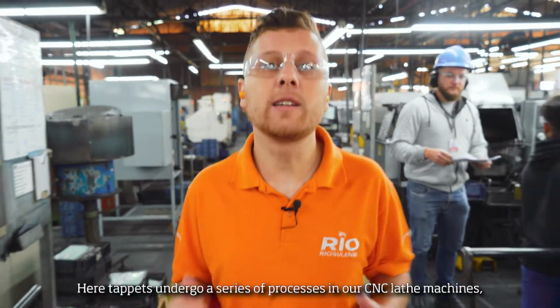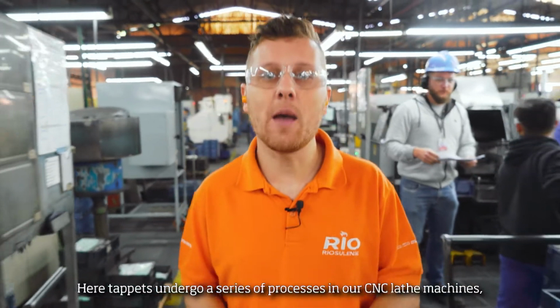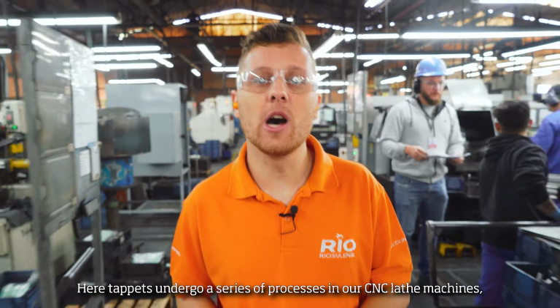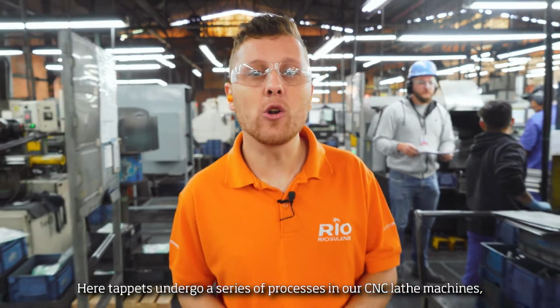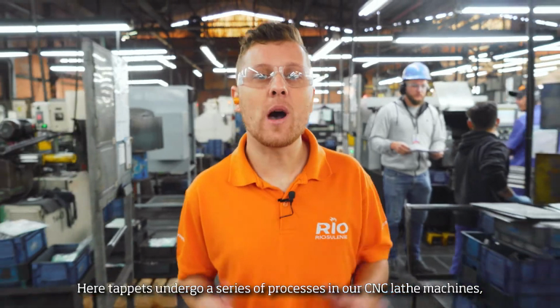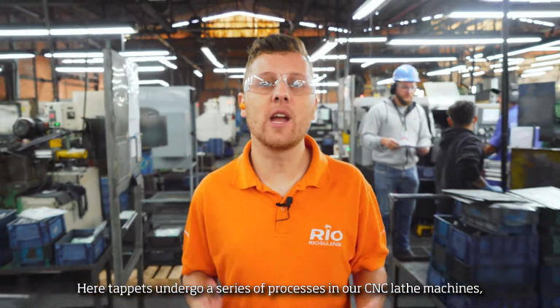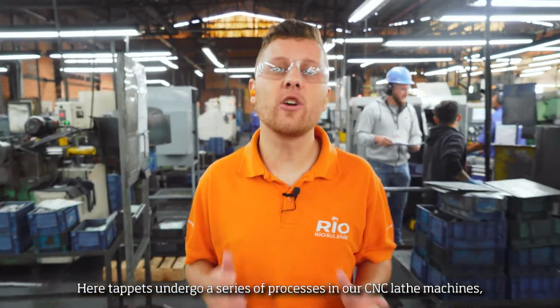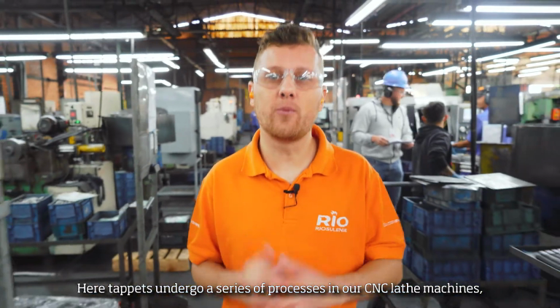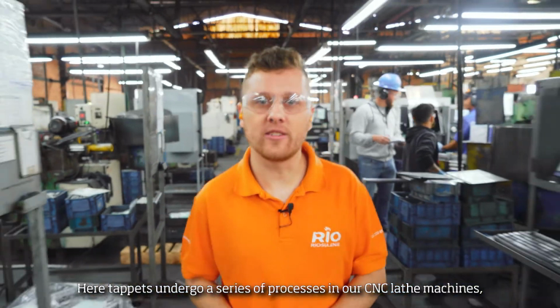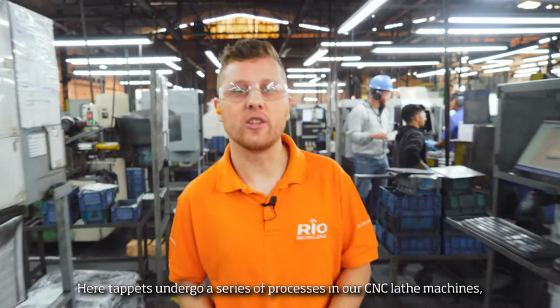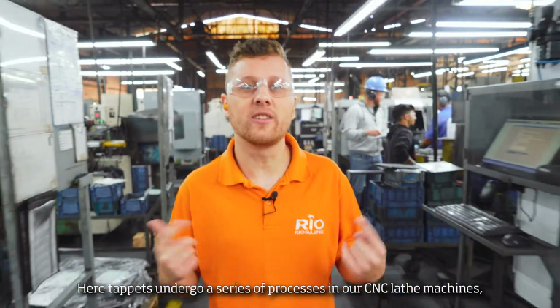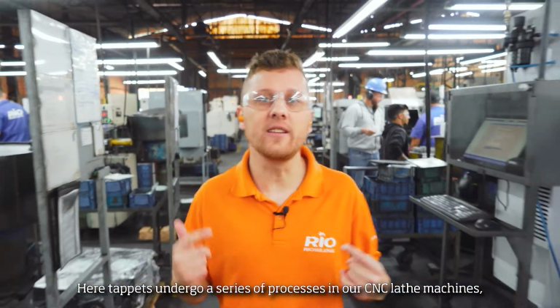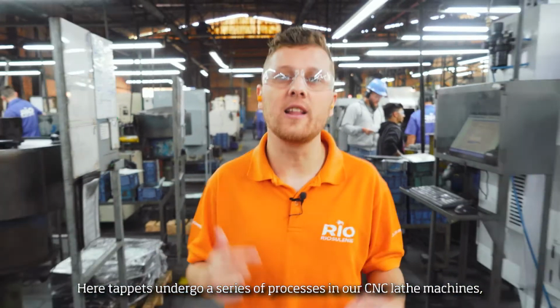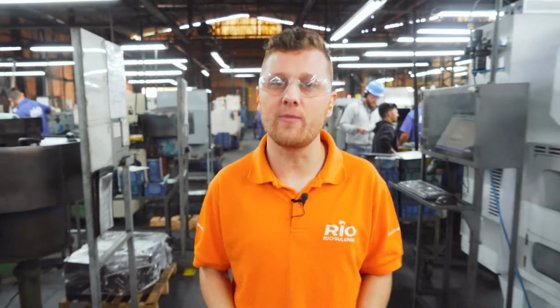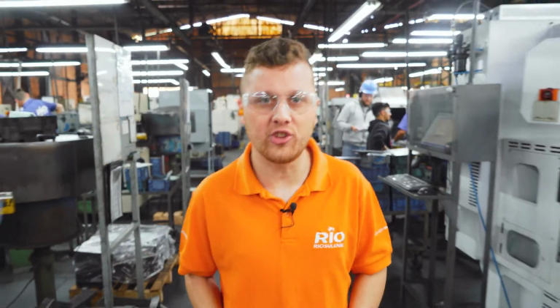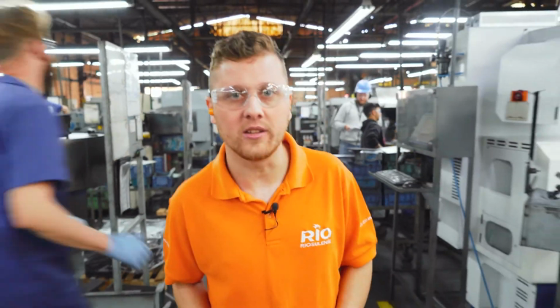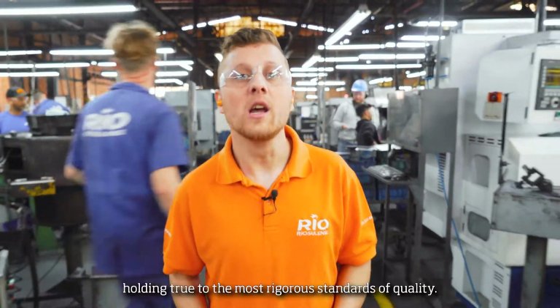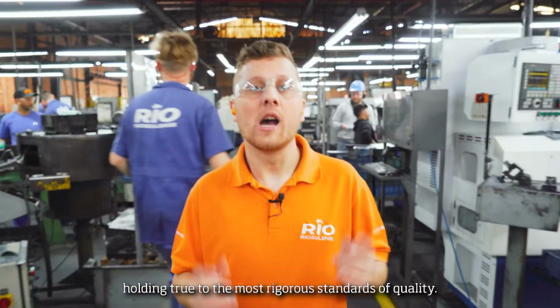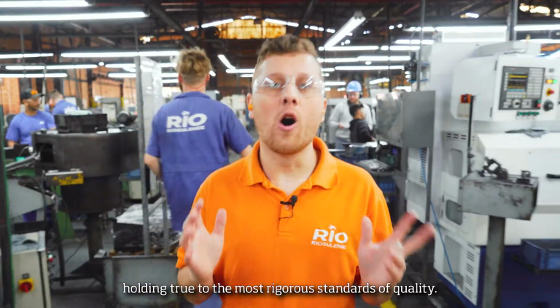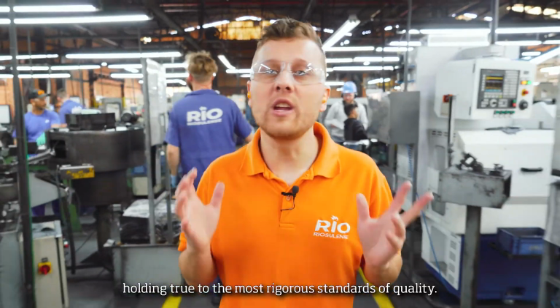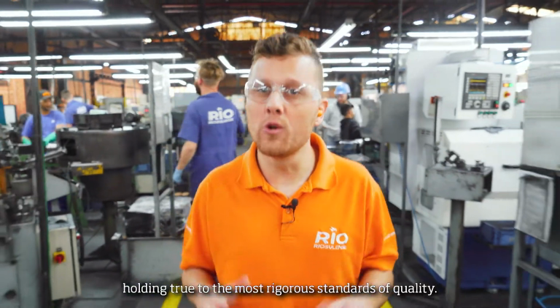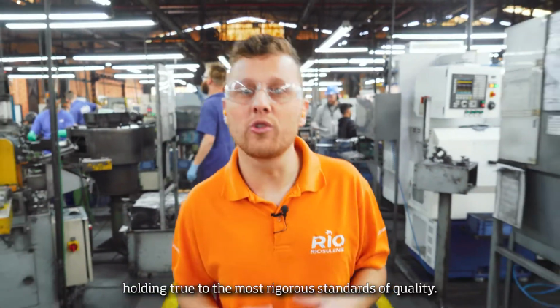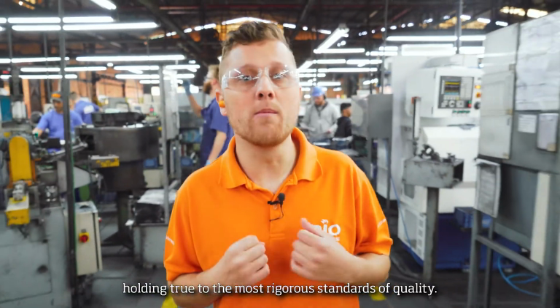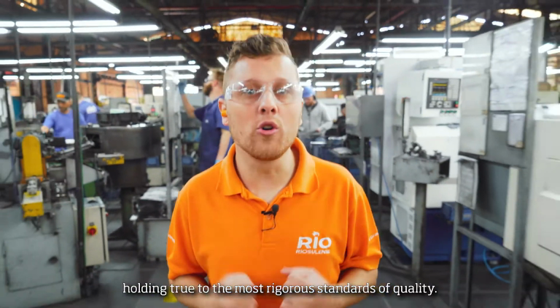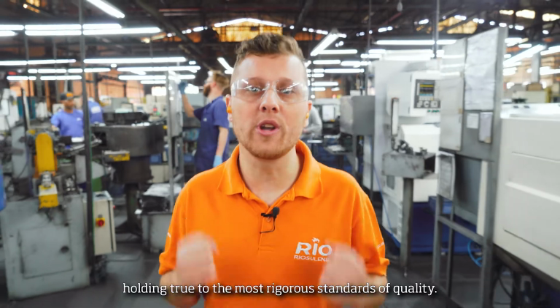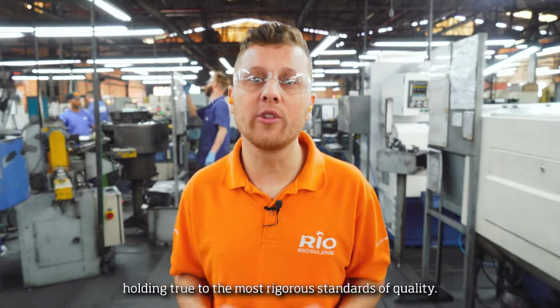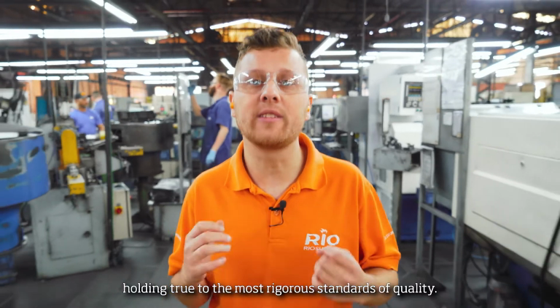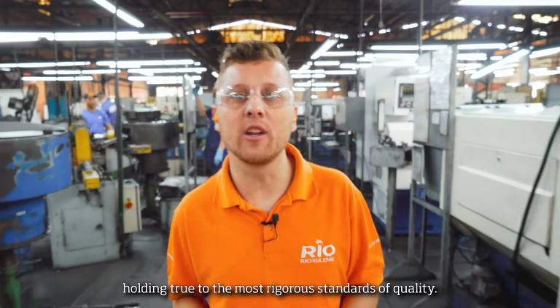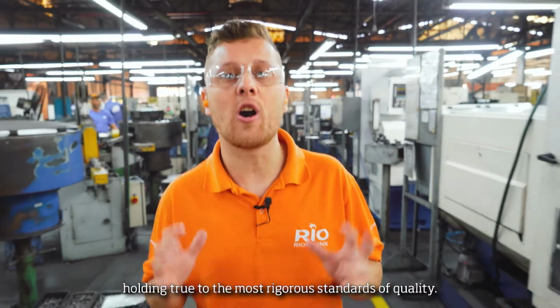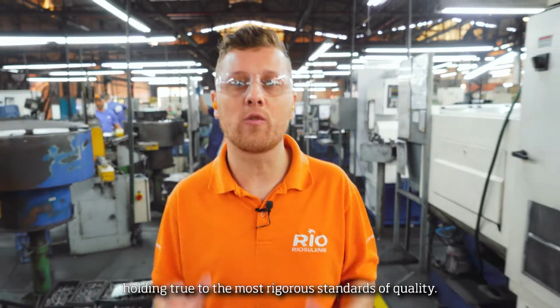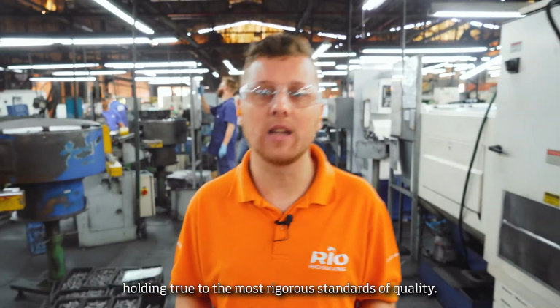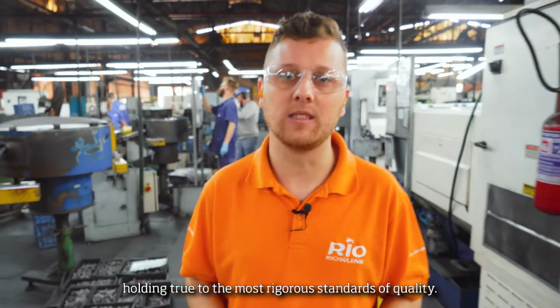Here, taps undergo a series of processes in our CNC lab machines, holding true the most rigorous standards of quality.